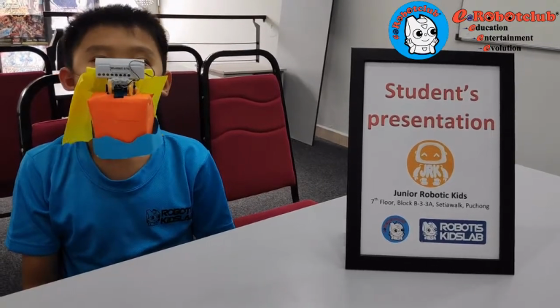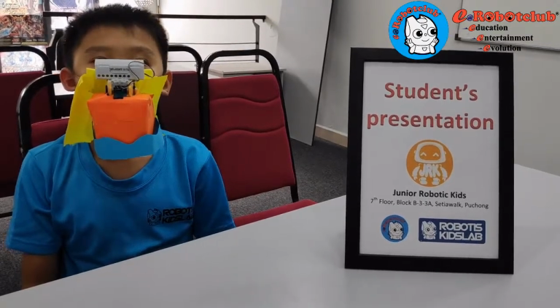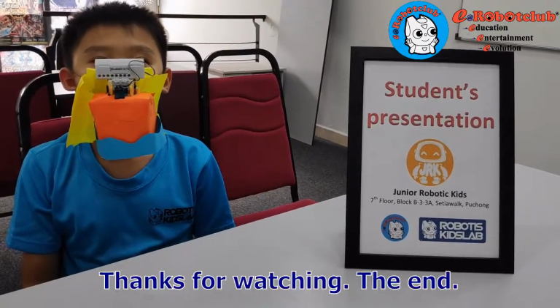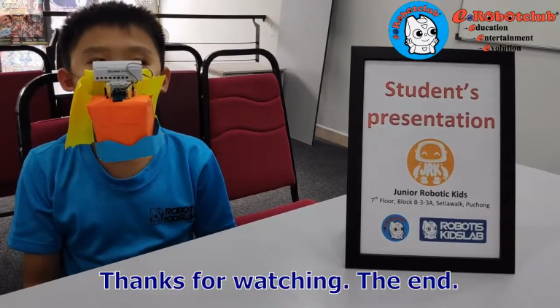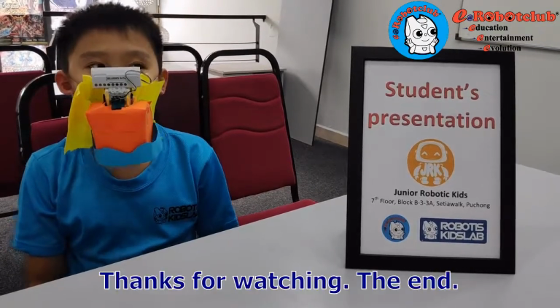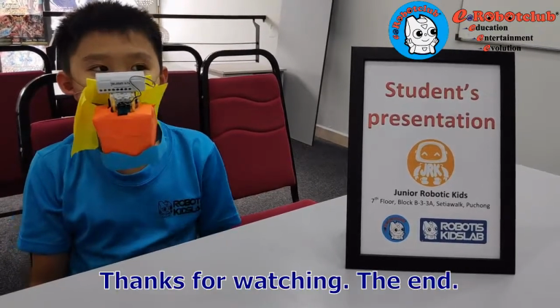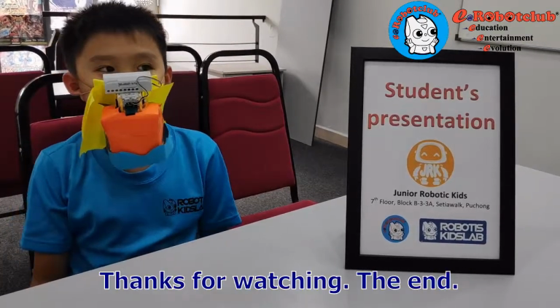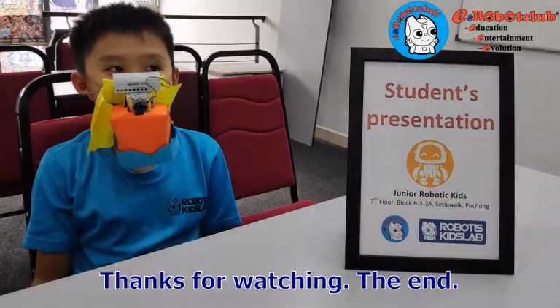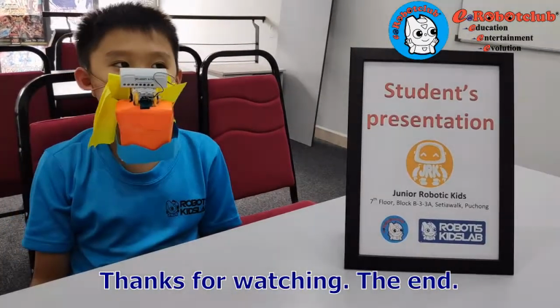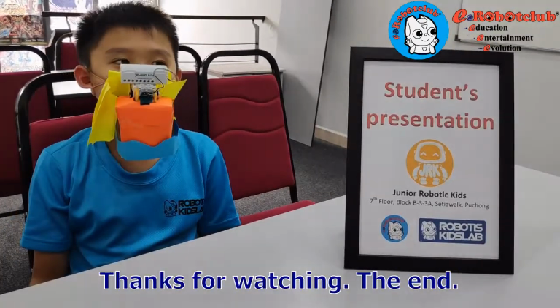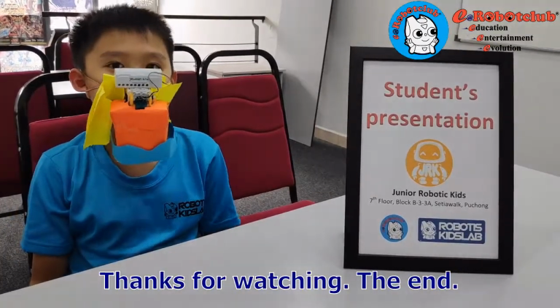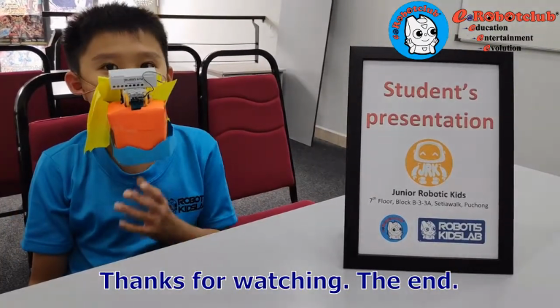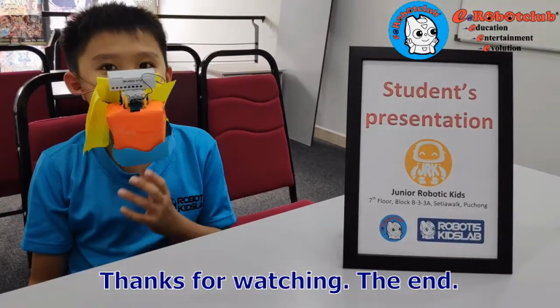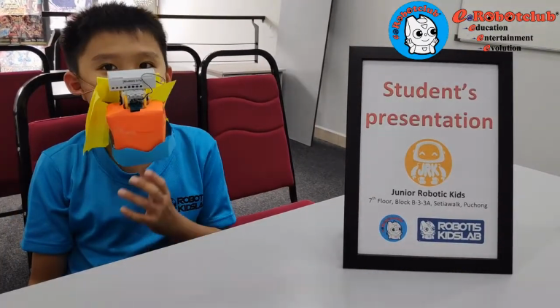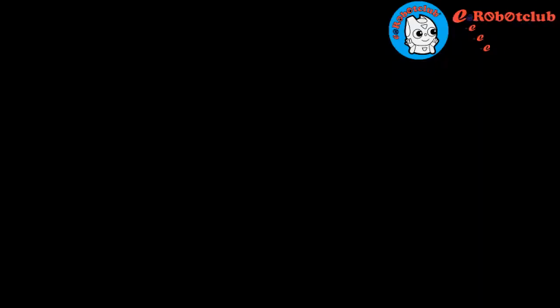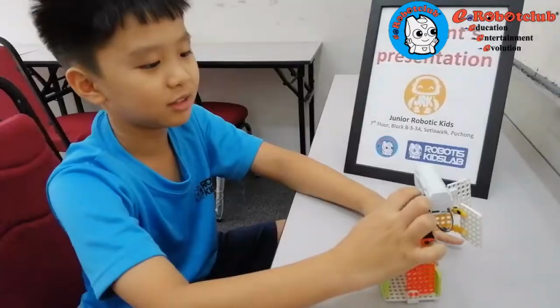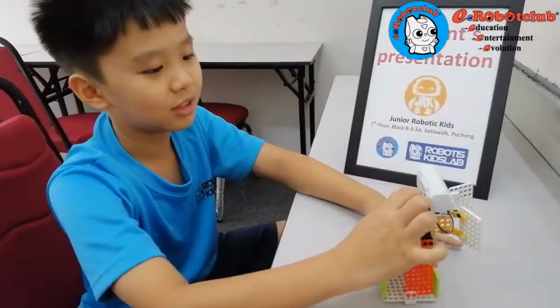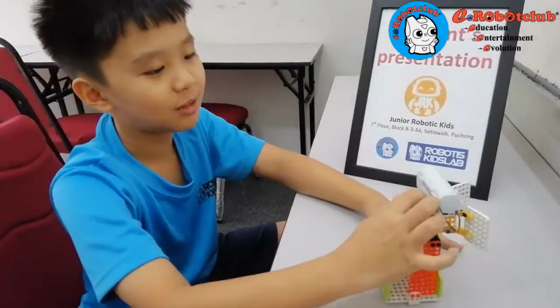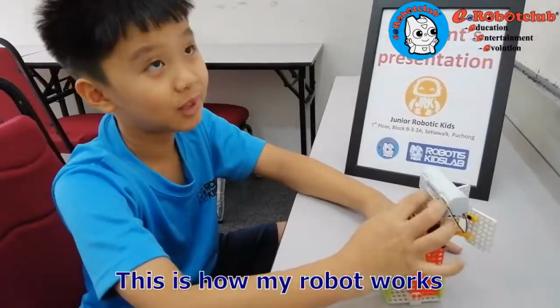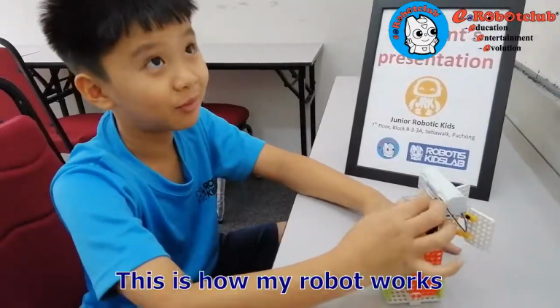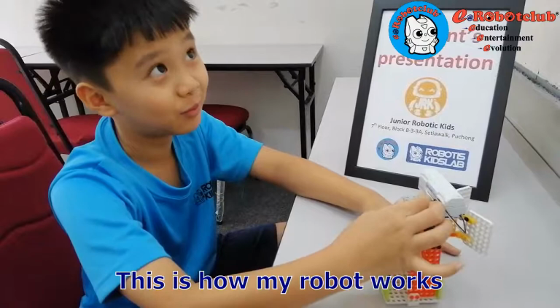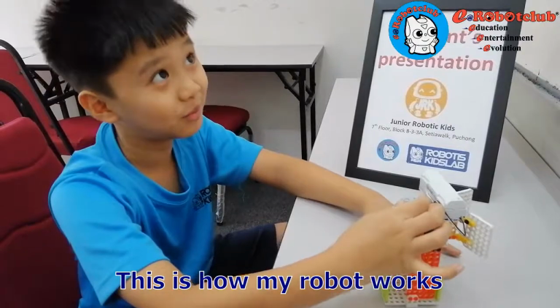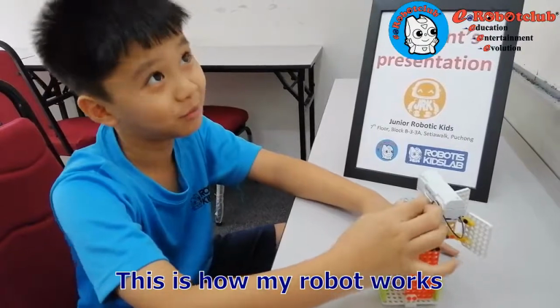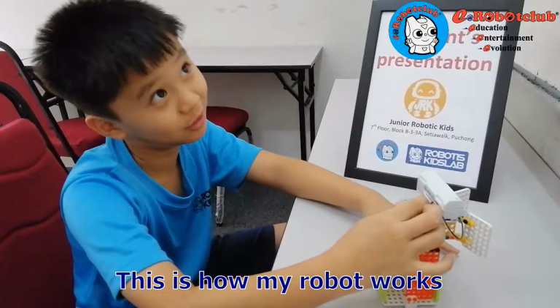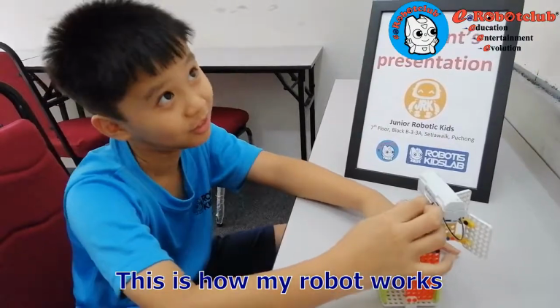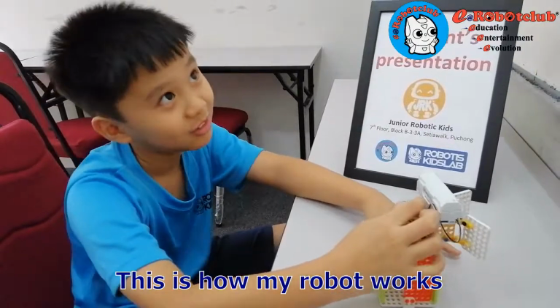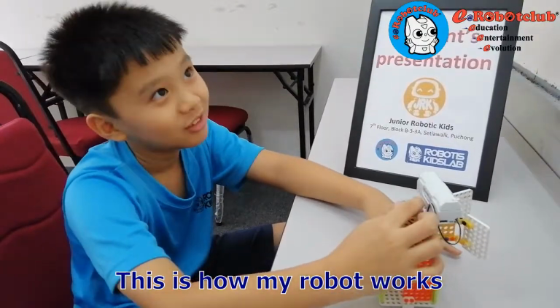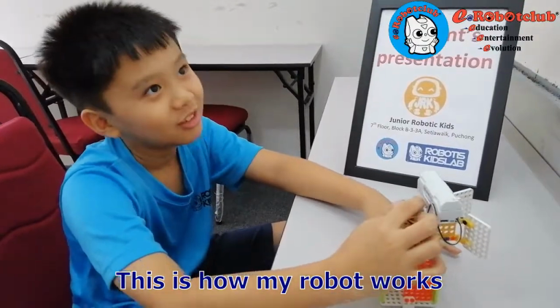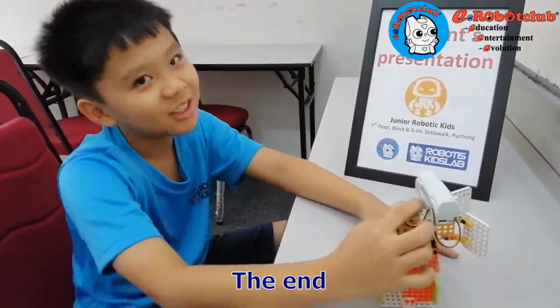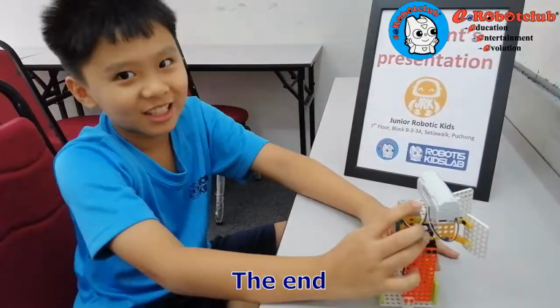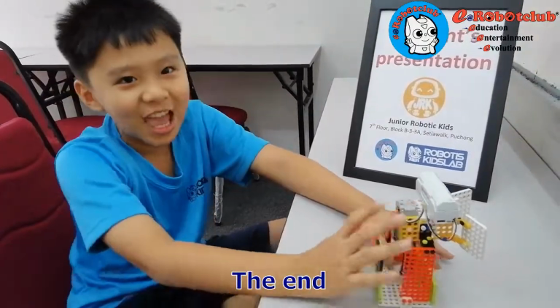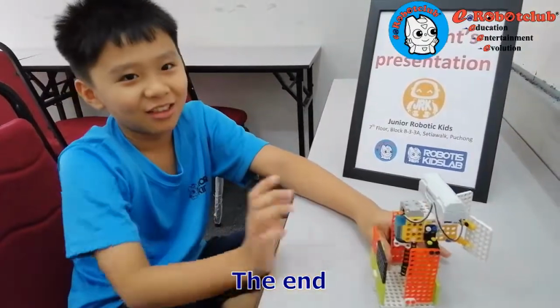Thanks for watching. The End. This is how my robot works. The End.